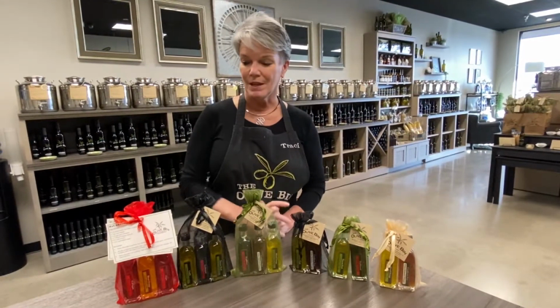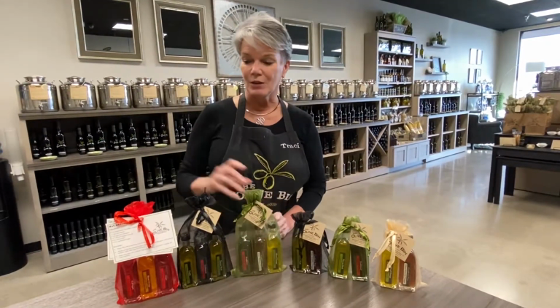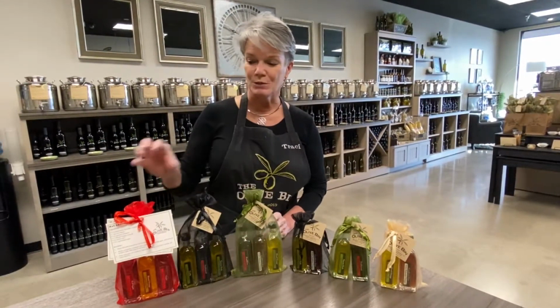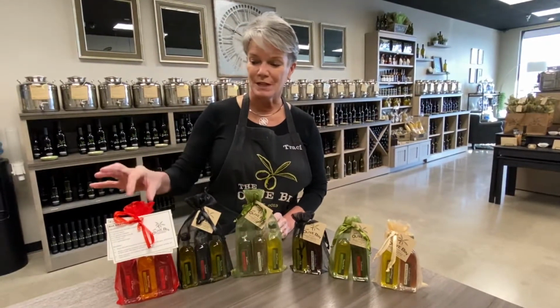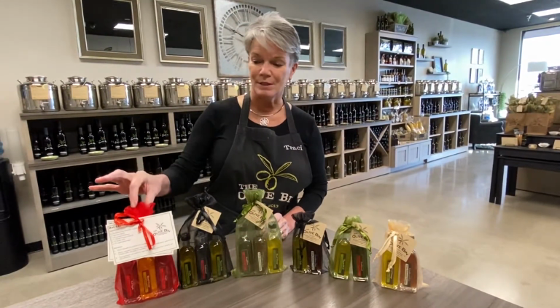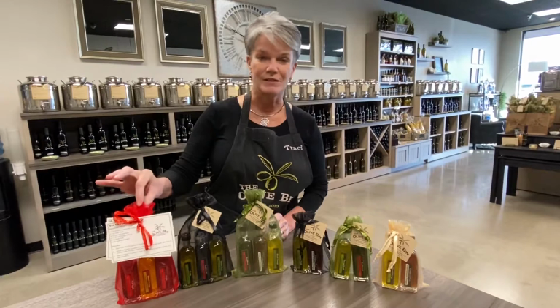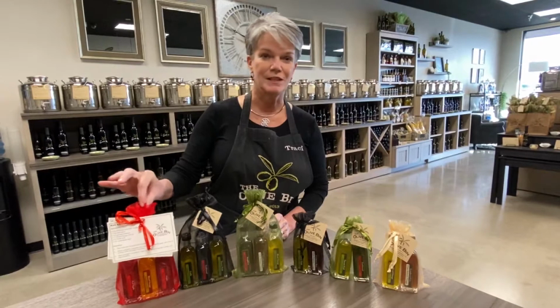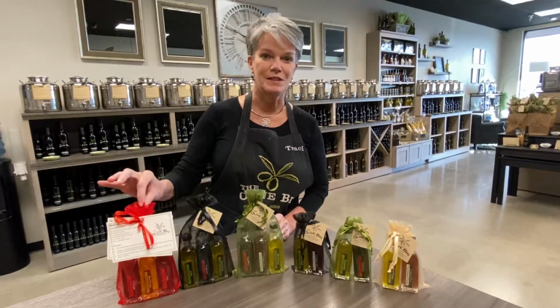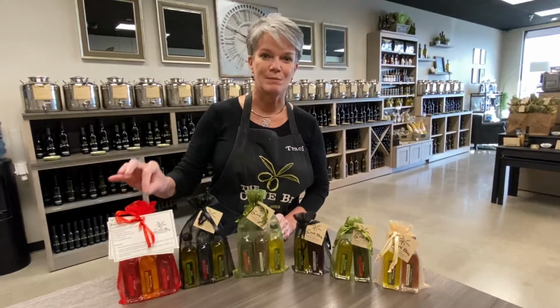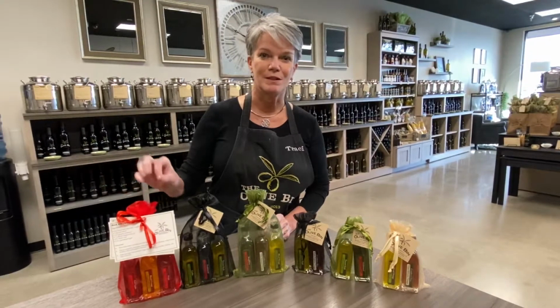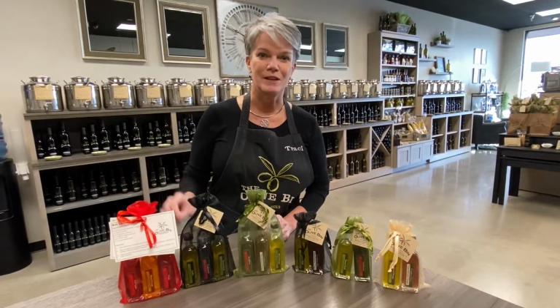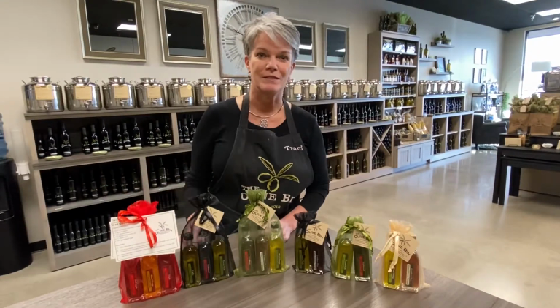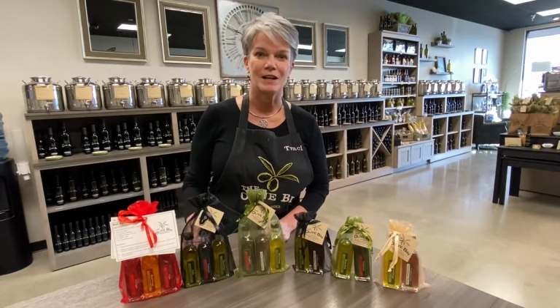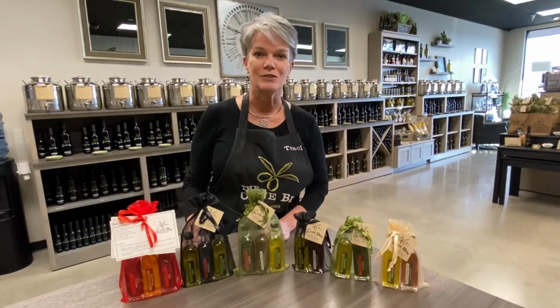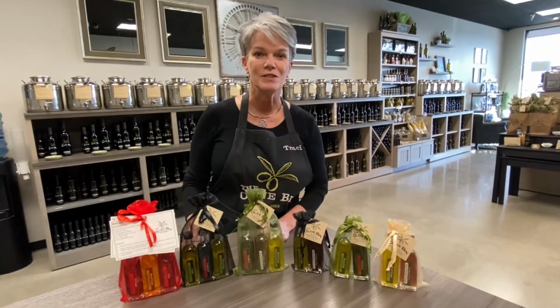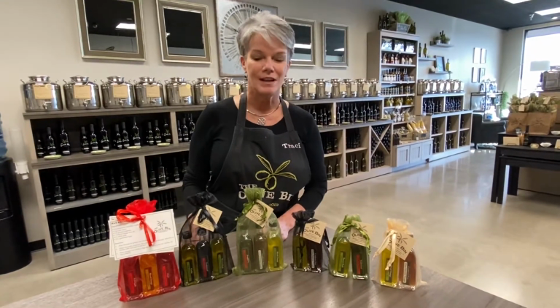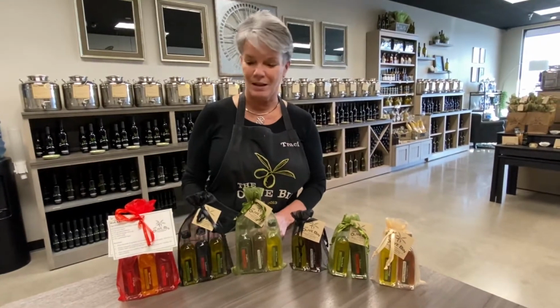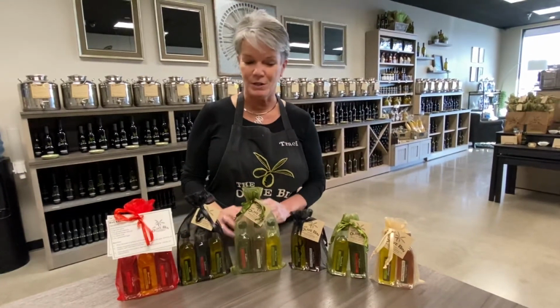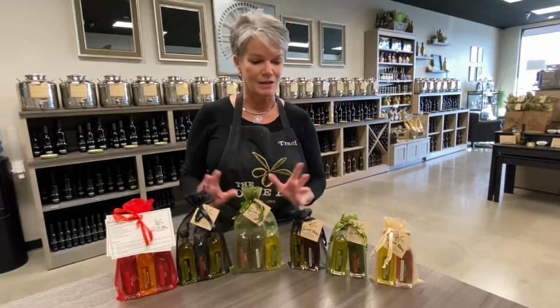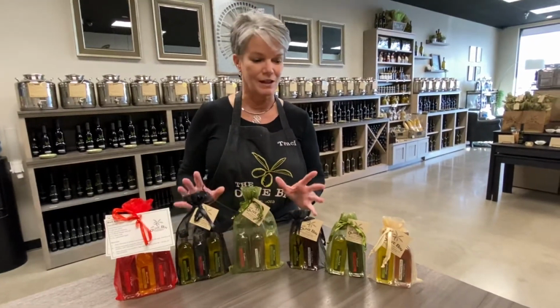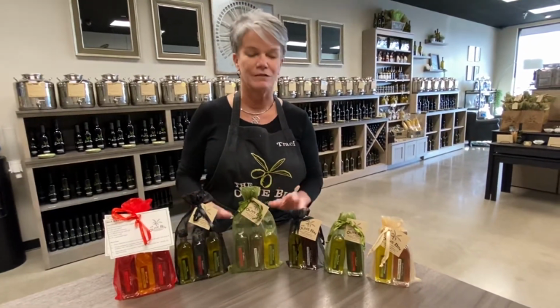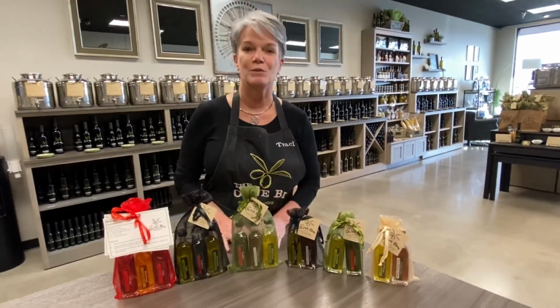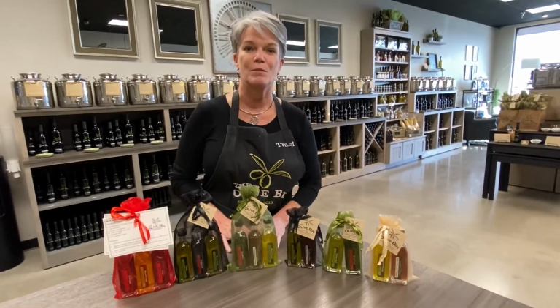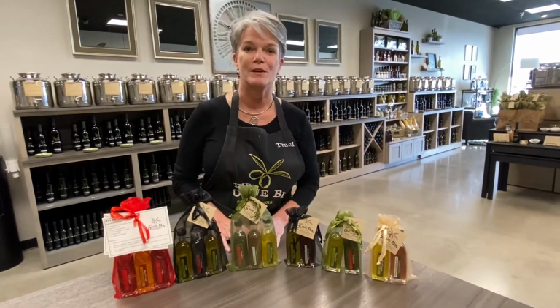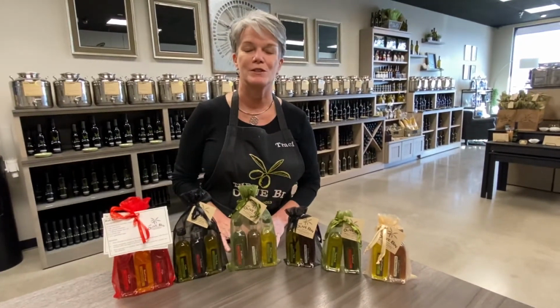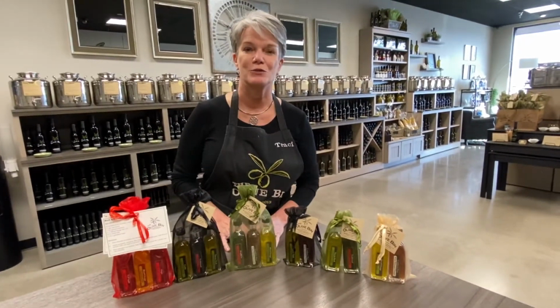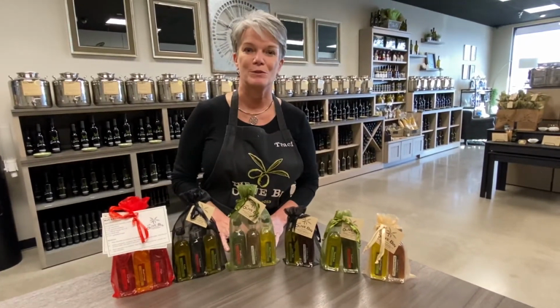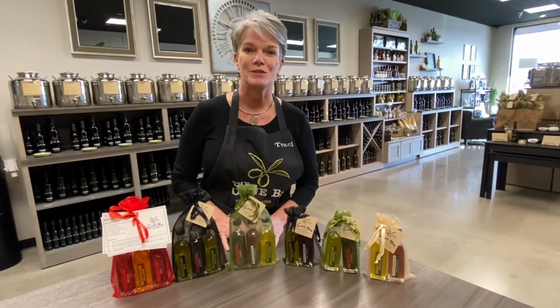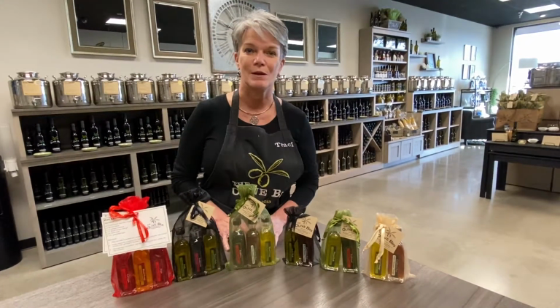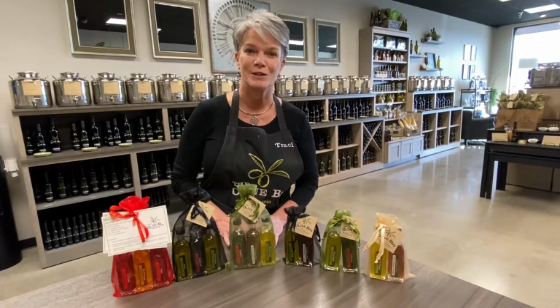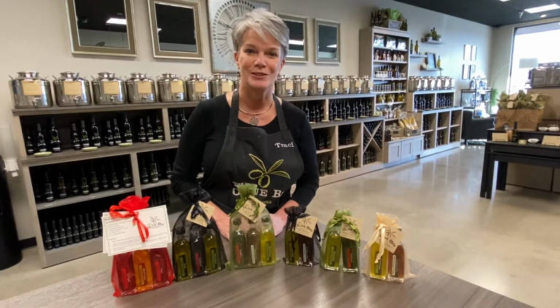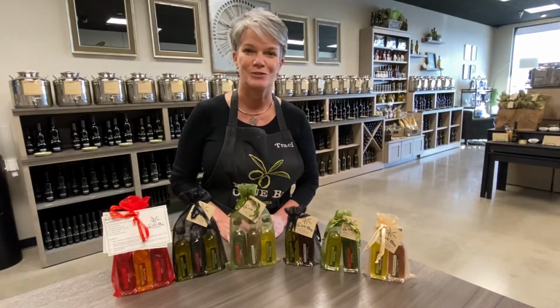At Christmas time we love to gift these up into festive colors and we just have a lot of fun with our pairings and triples here in the store.